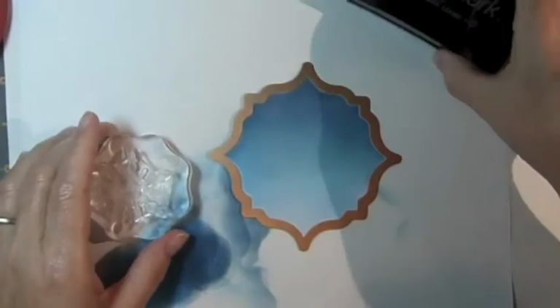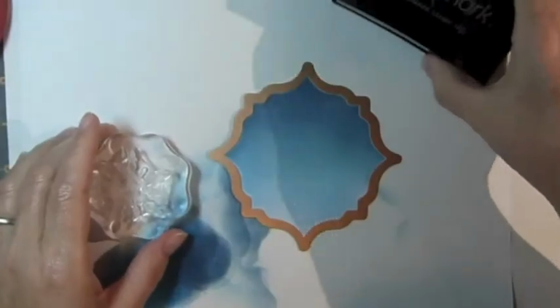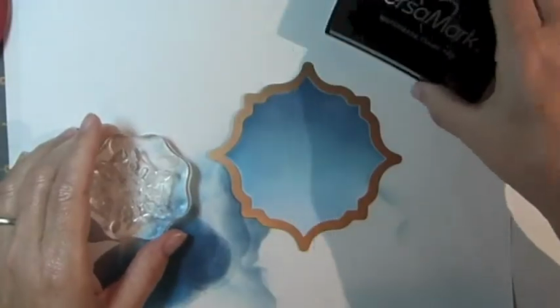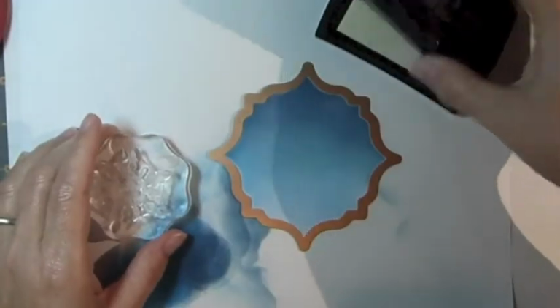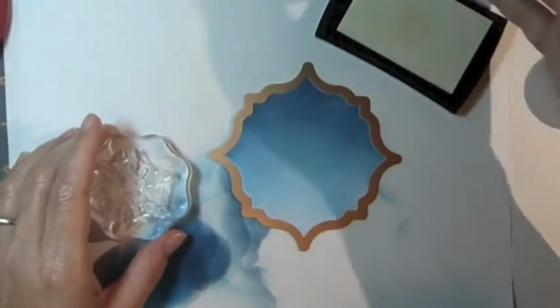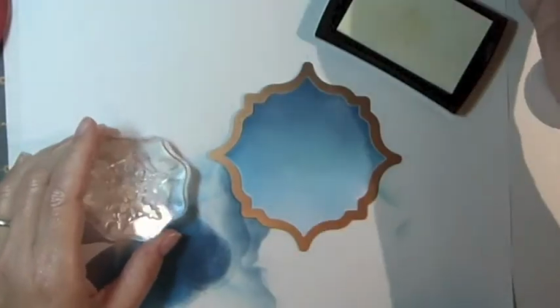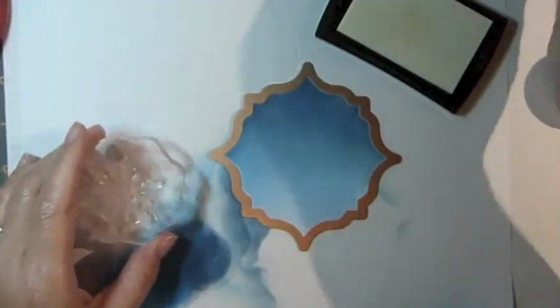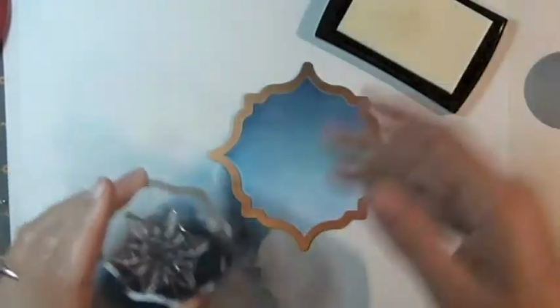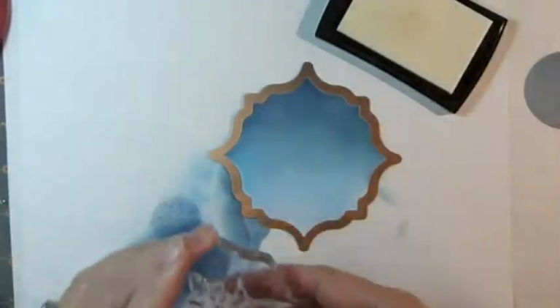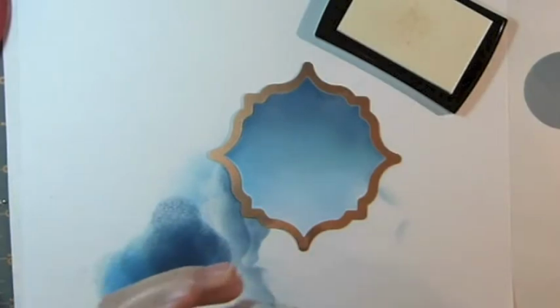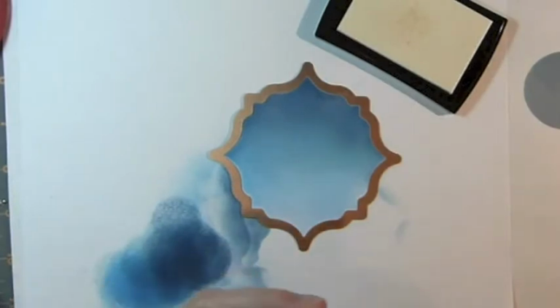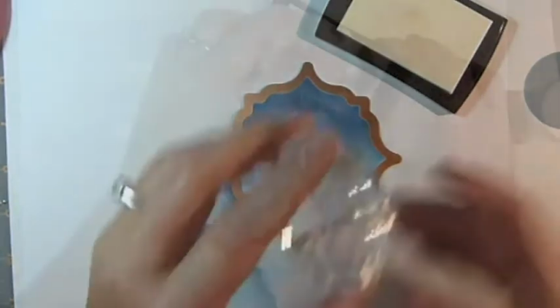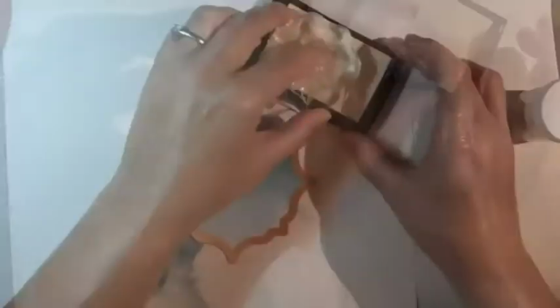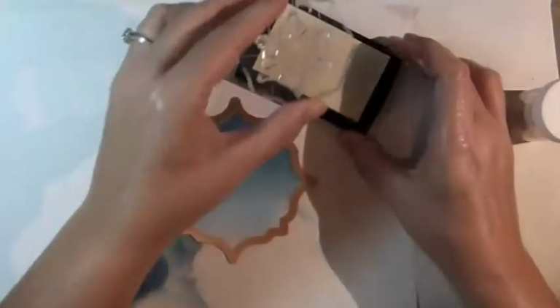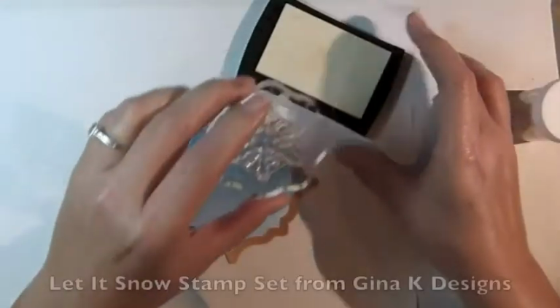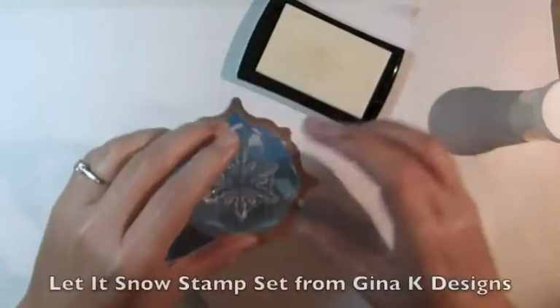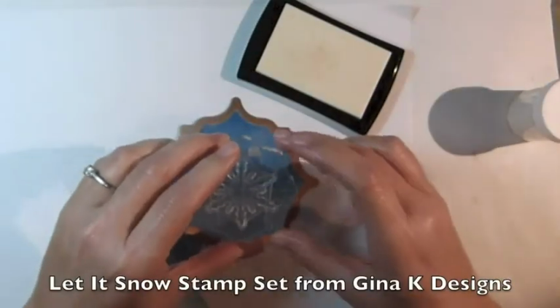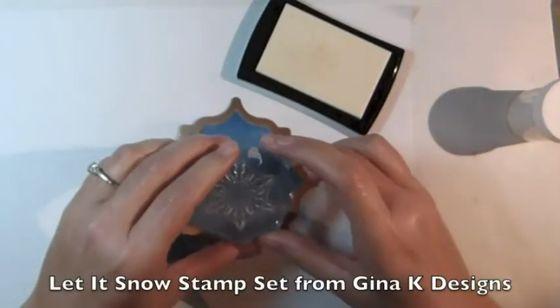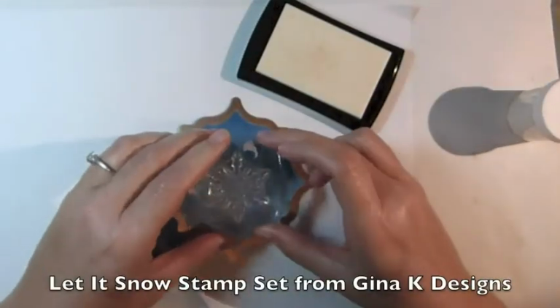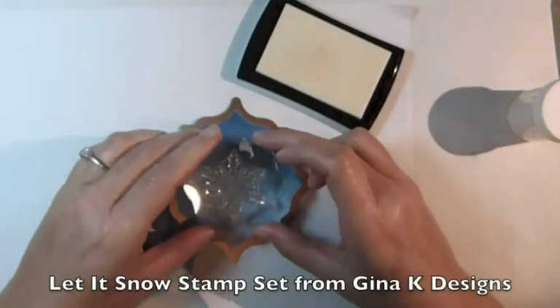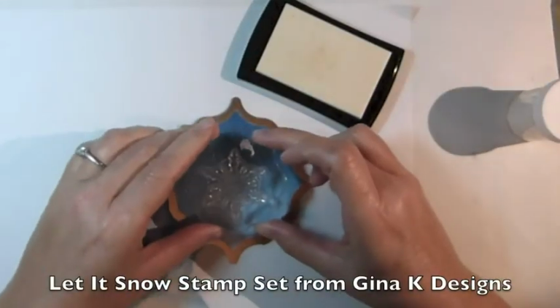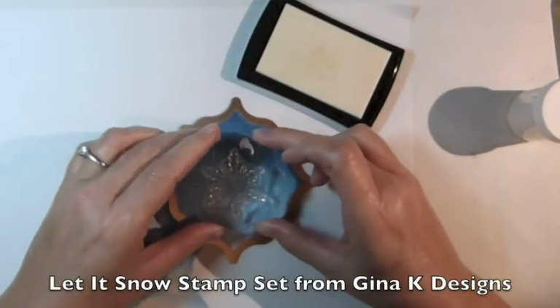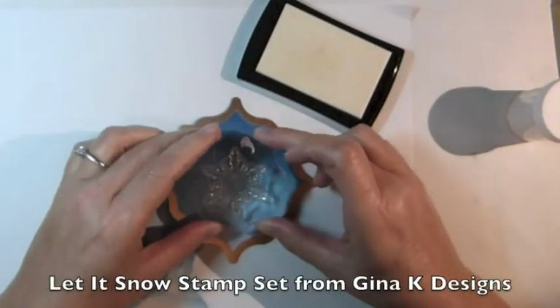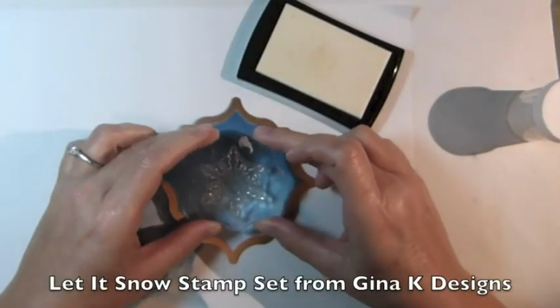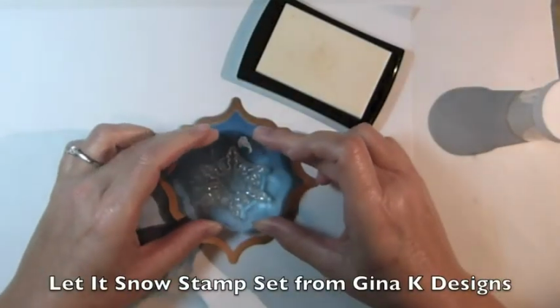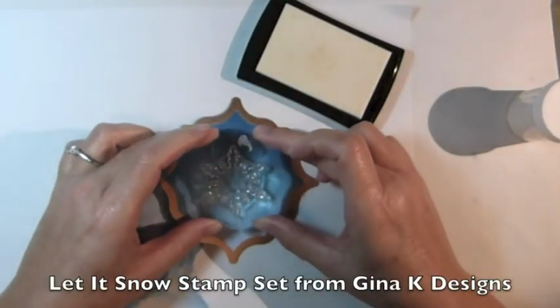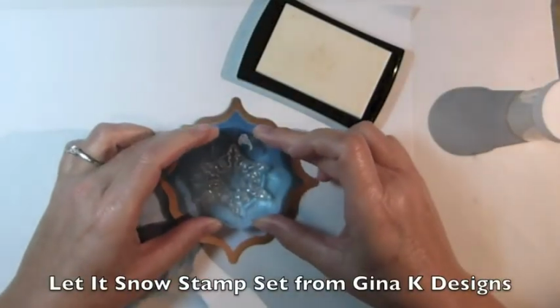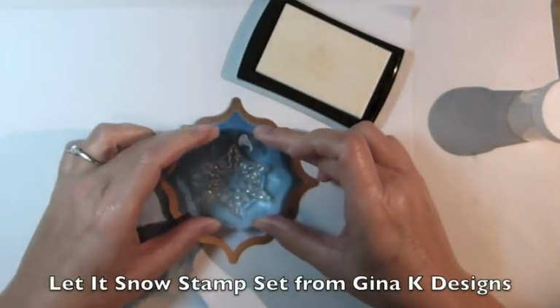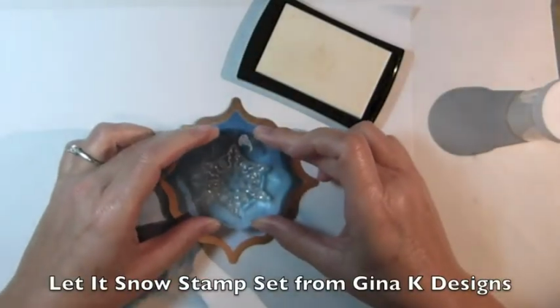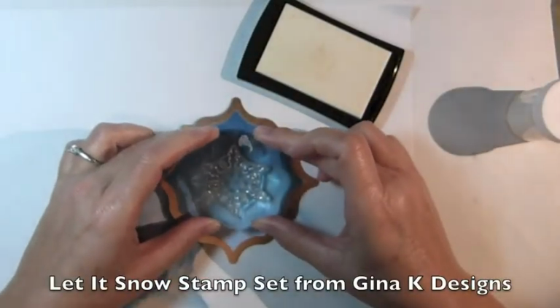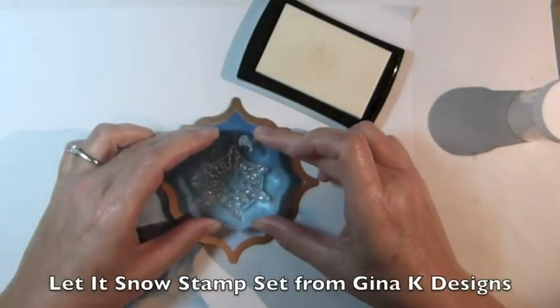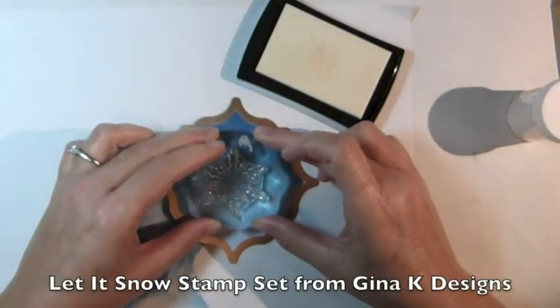Using a snowflake from the Let It Snow stamp set, stamp the image using VersaMark ink.